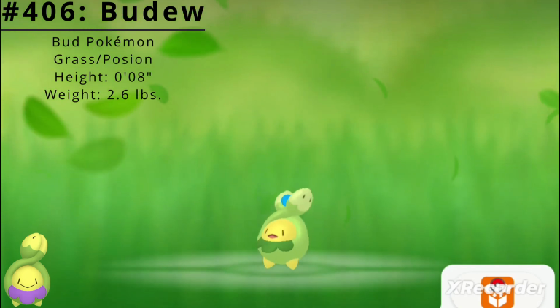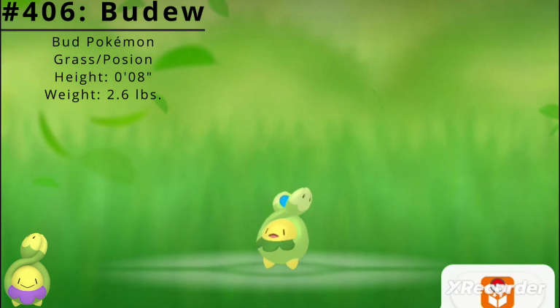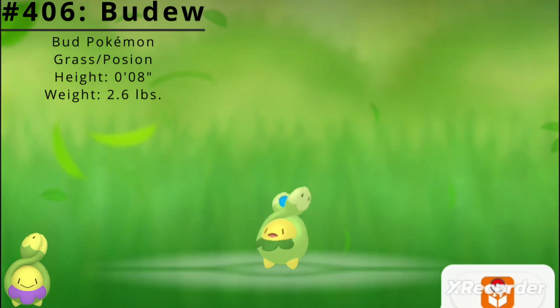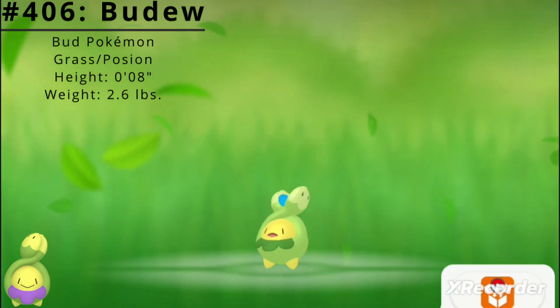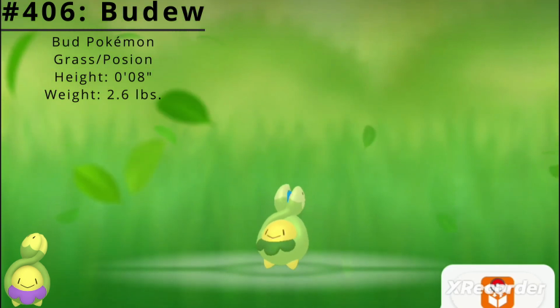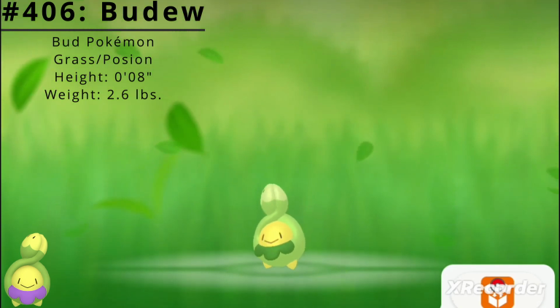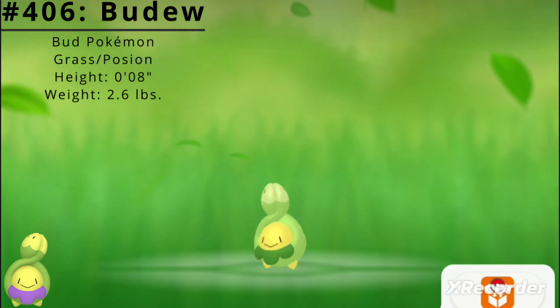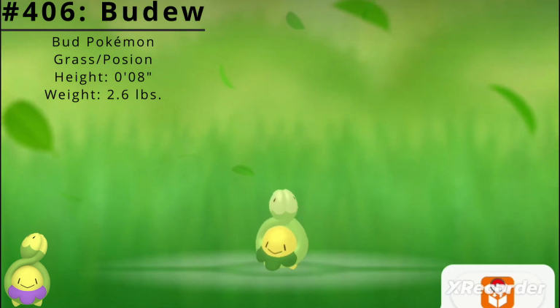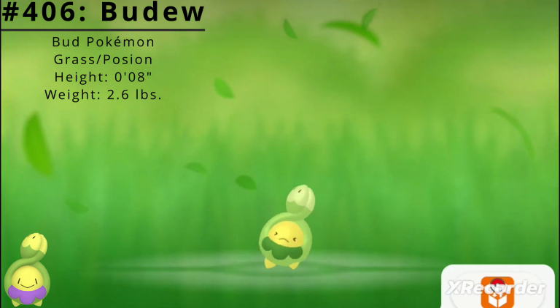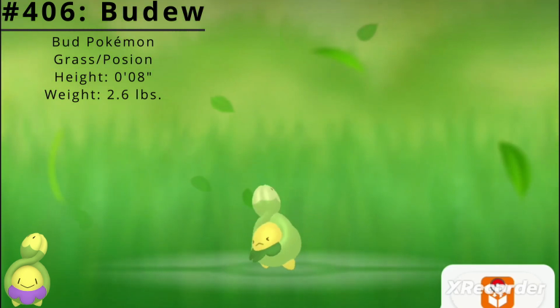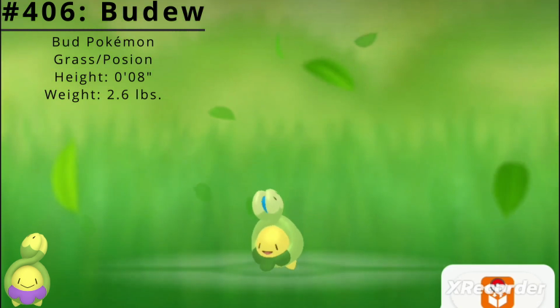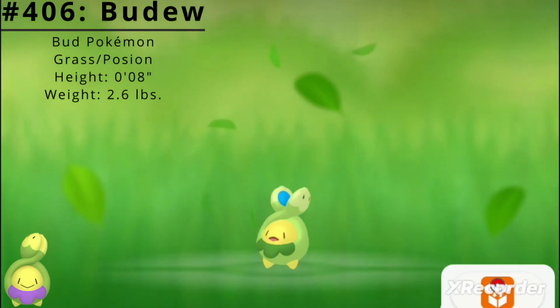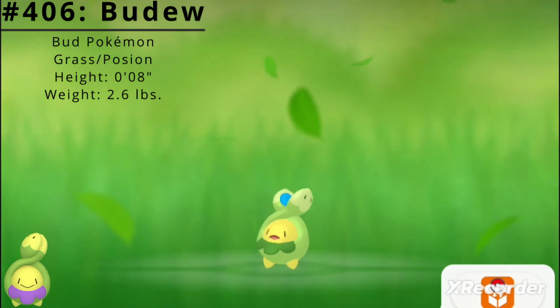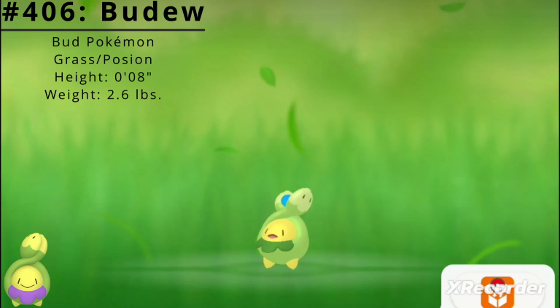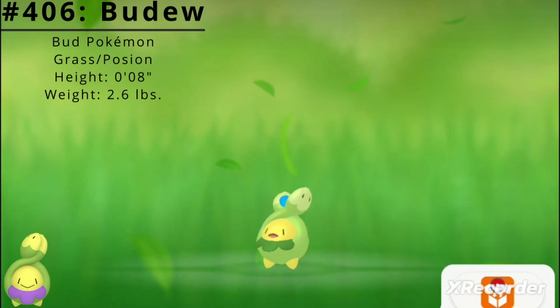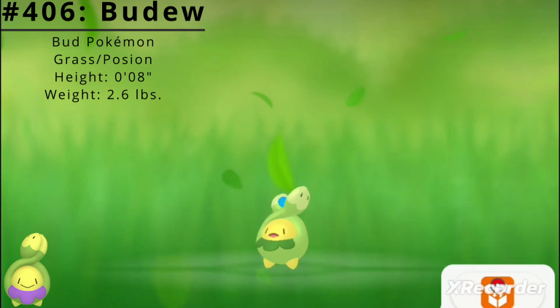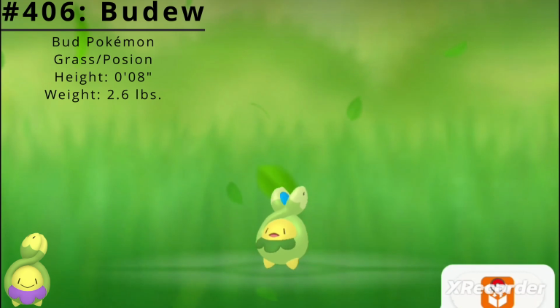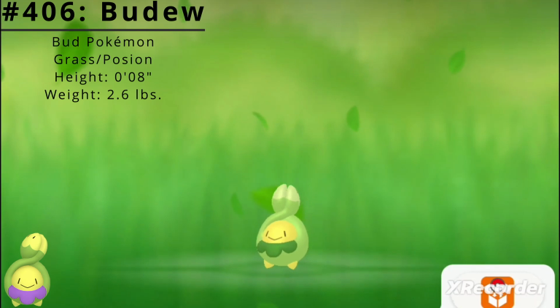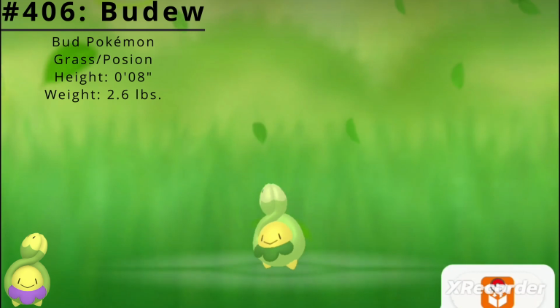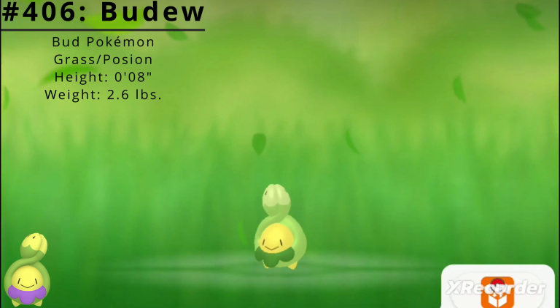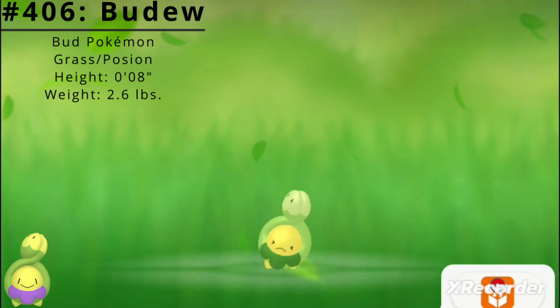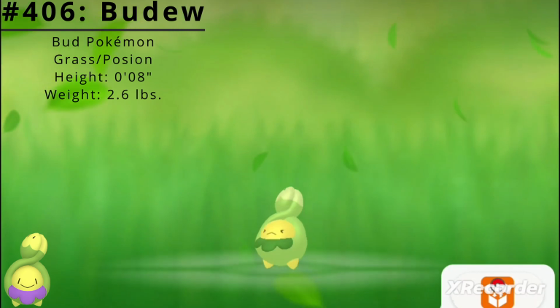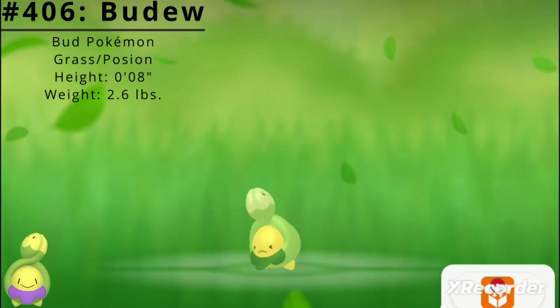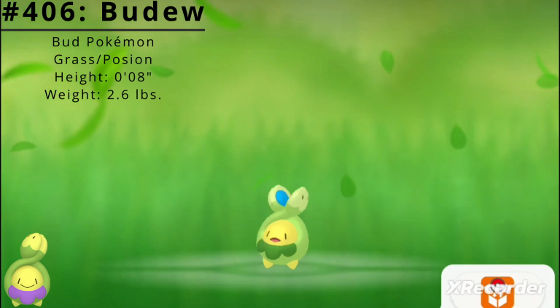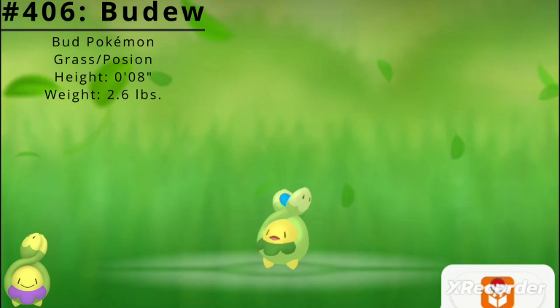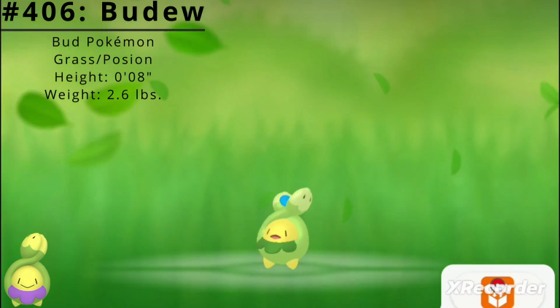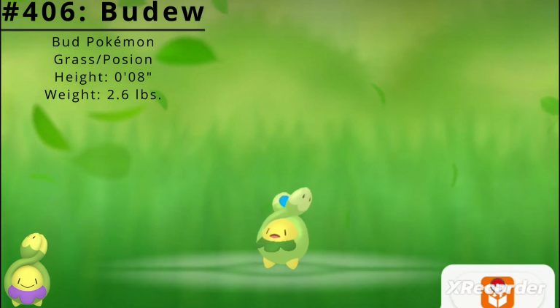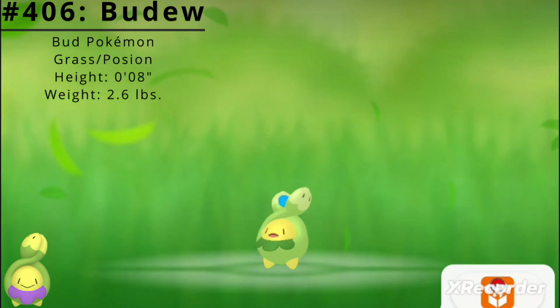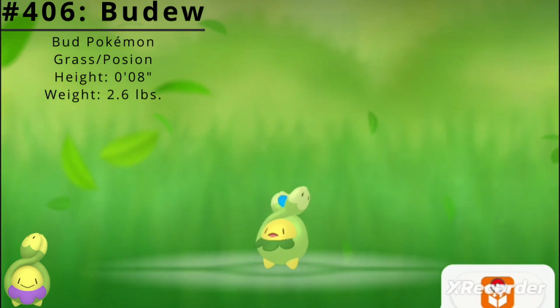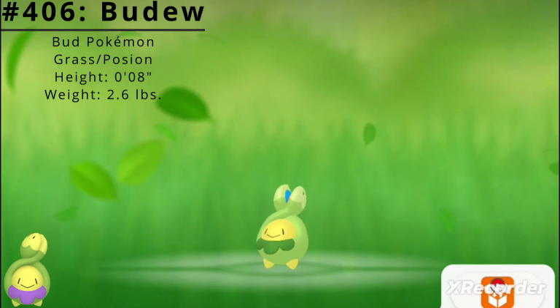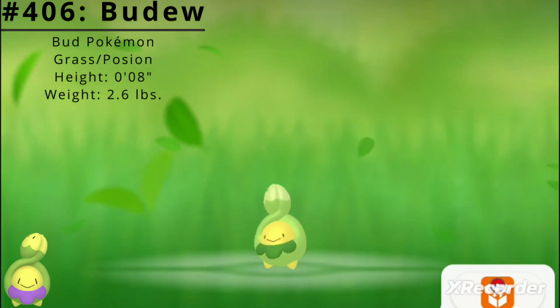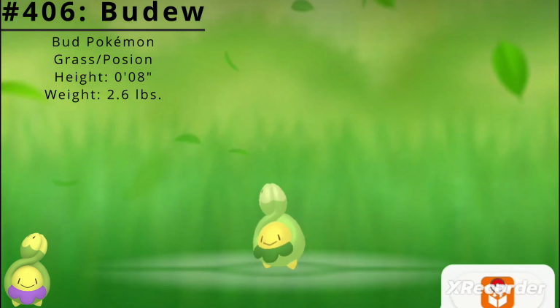It also has access to the hidden ability Leaf Guard, which prevents status conditions in harsh sunlight.